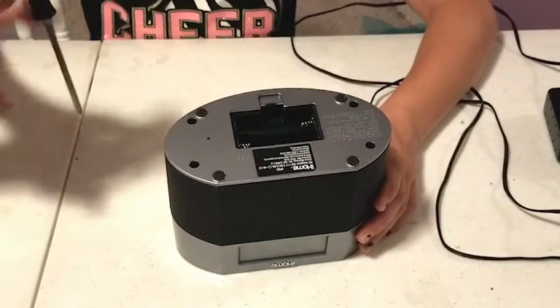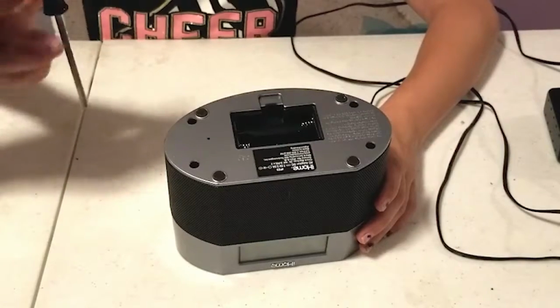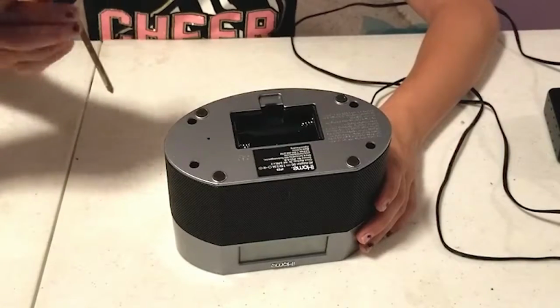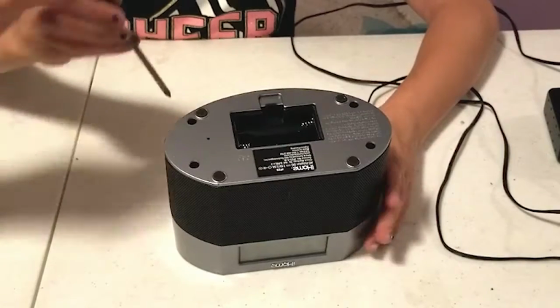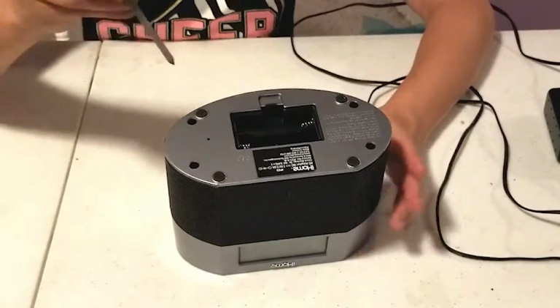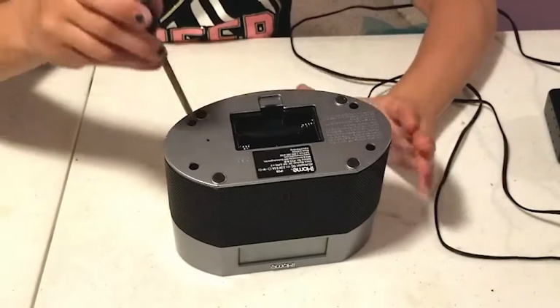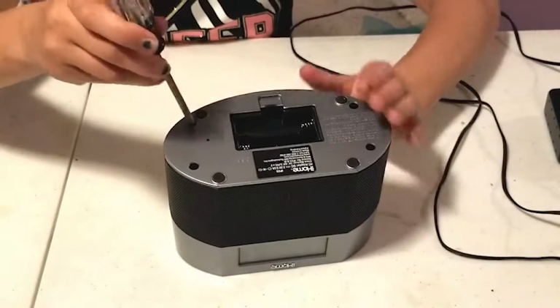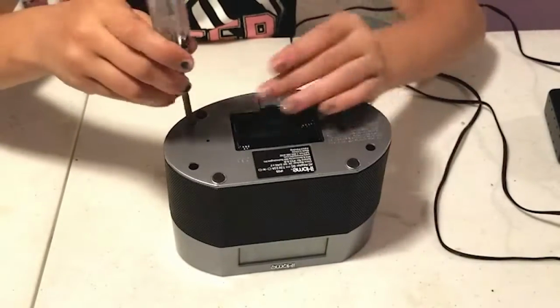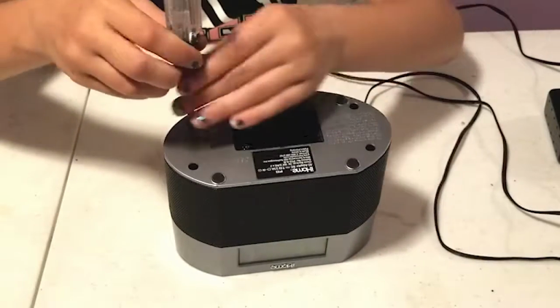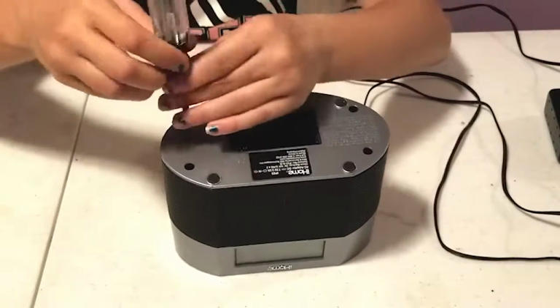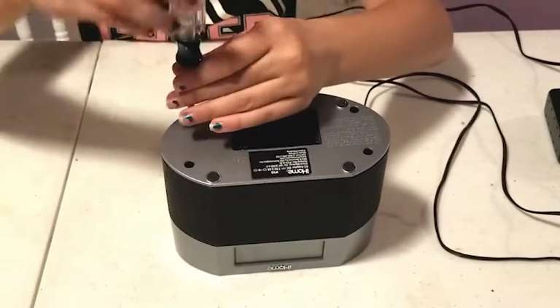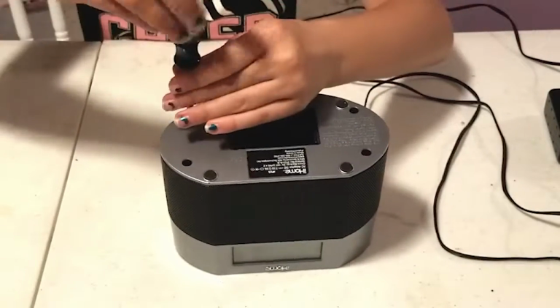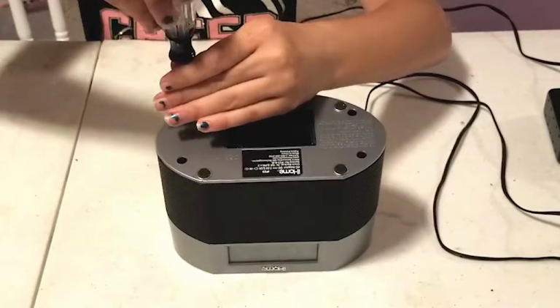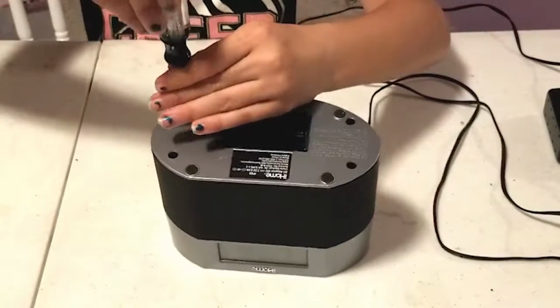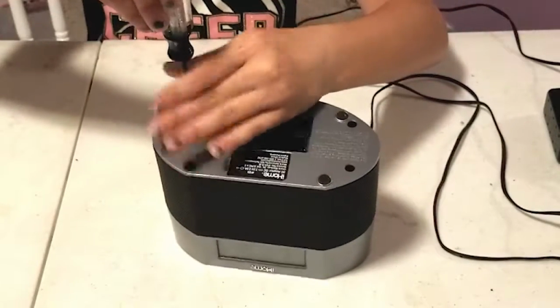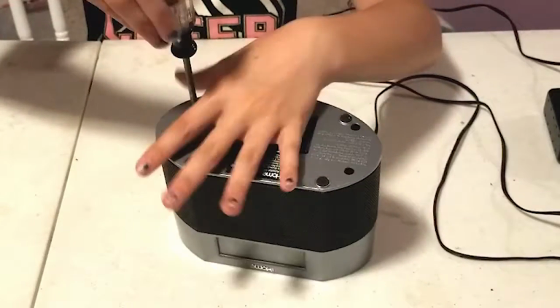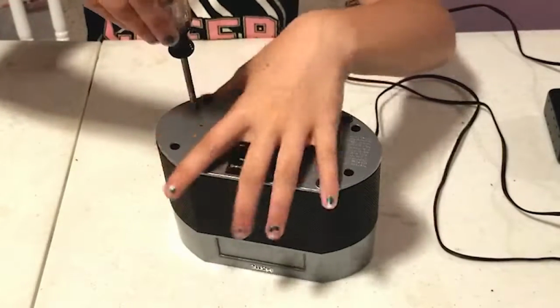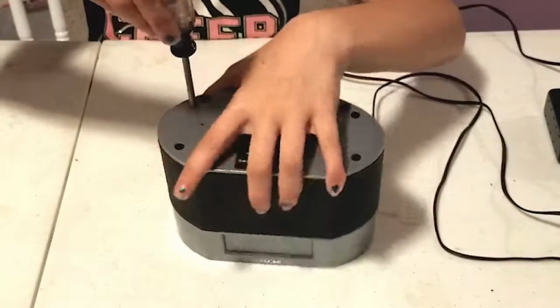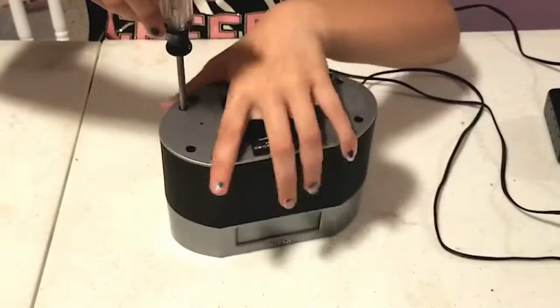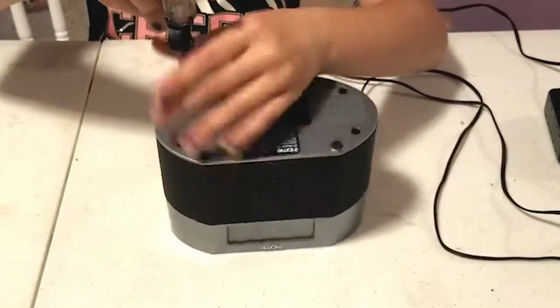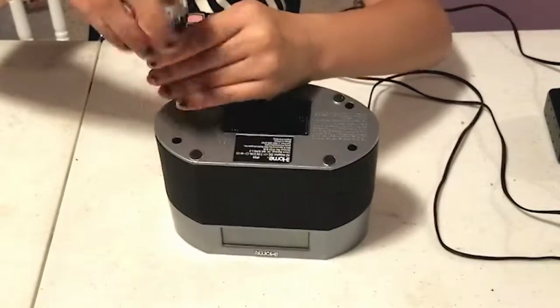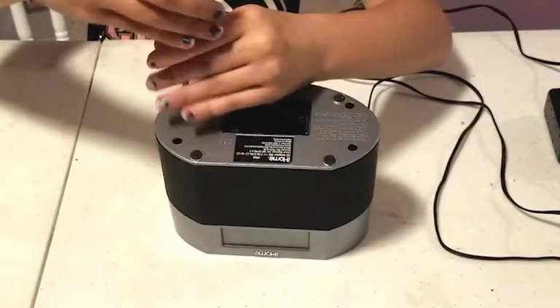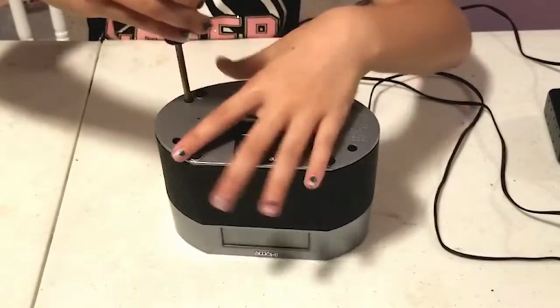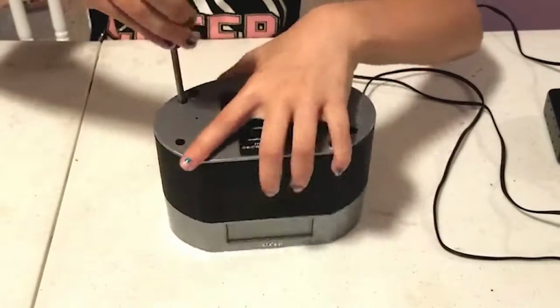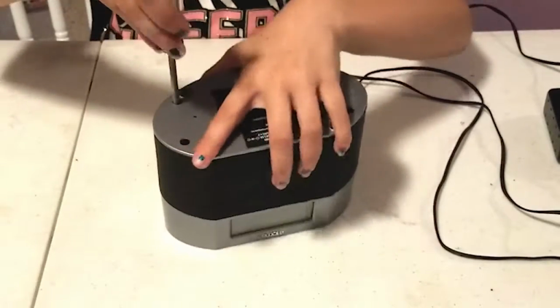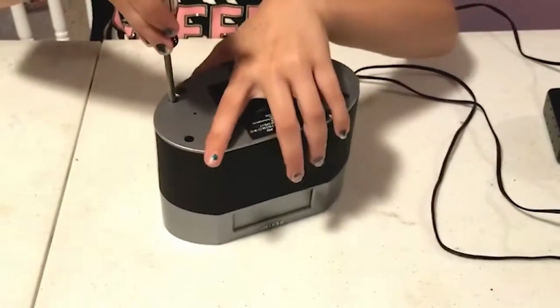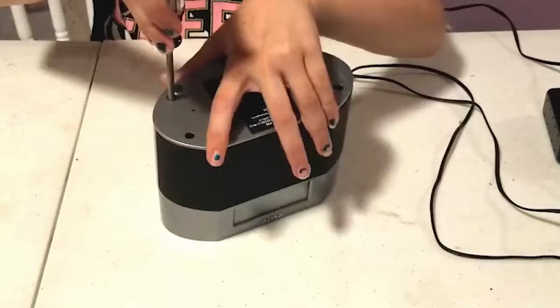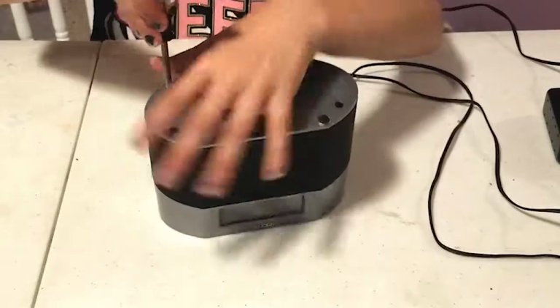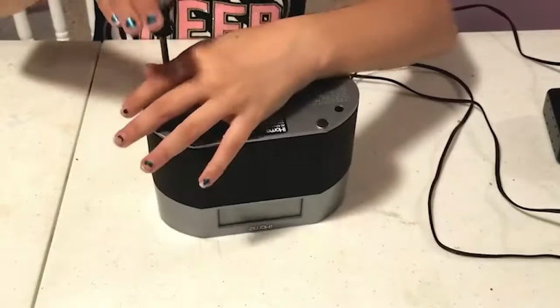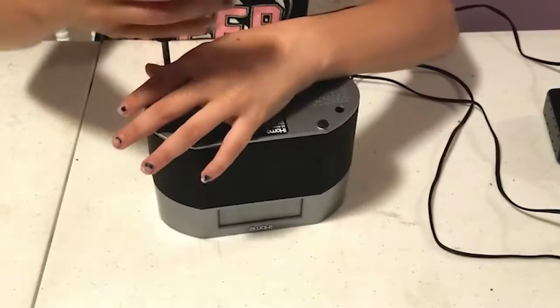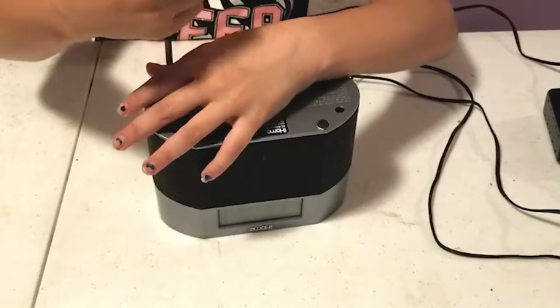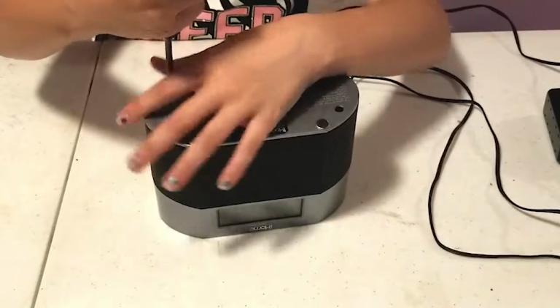These buried ones are a little more difficult — sometimes you have to make sure you get the right size screwdriver. Righty tighty, lefty loosey.